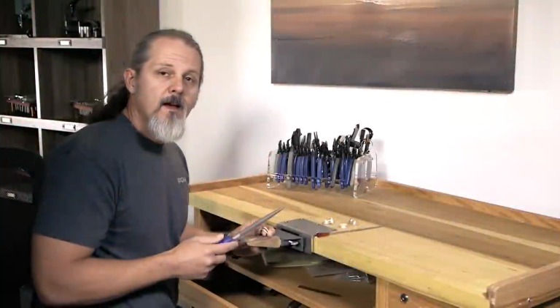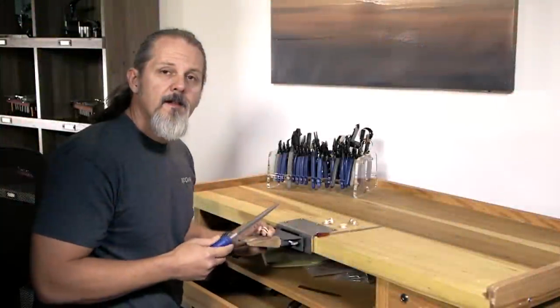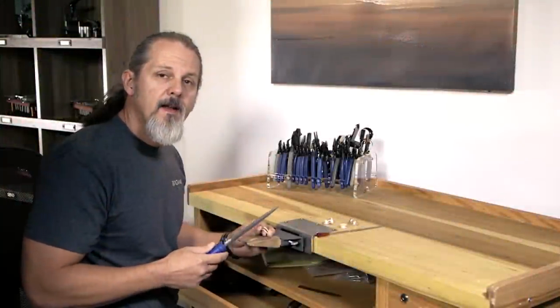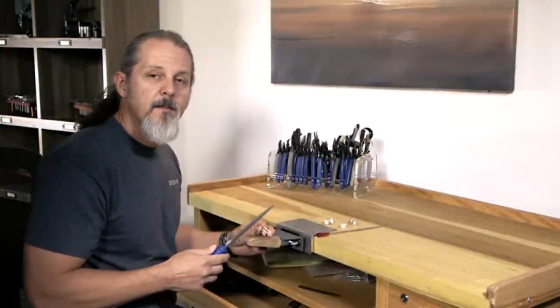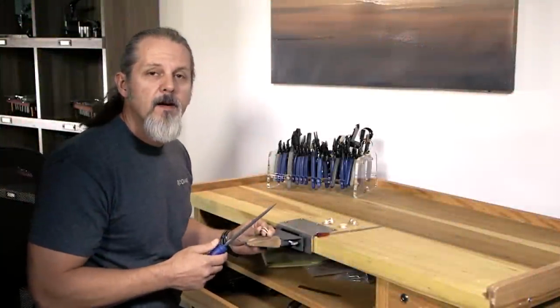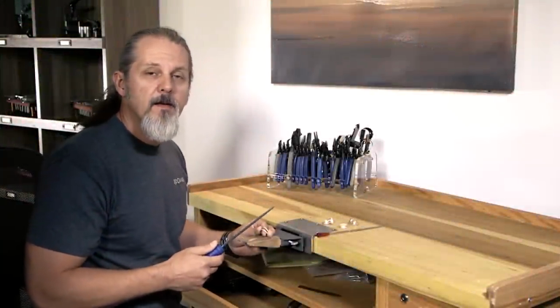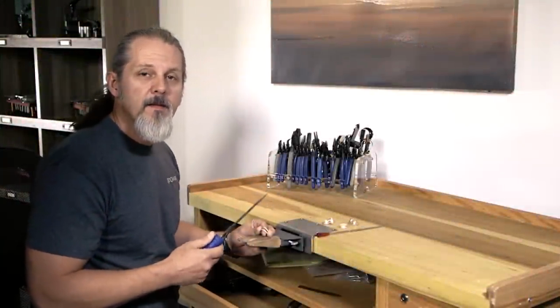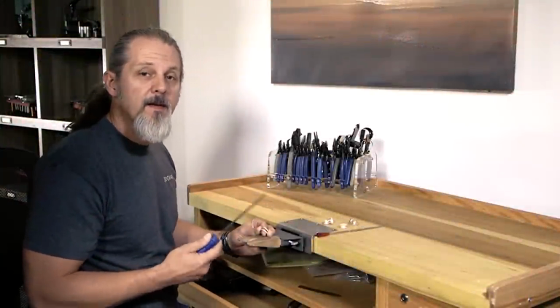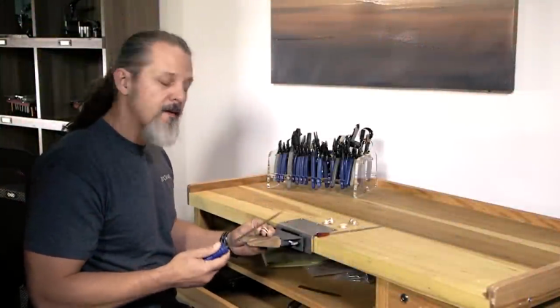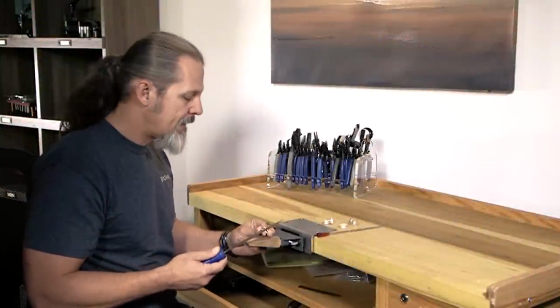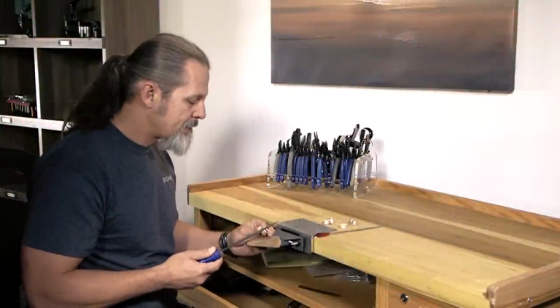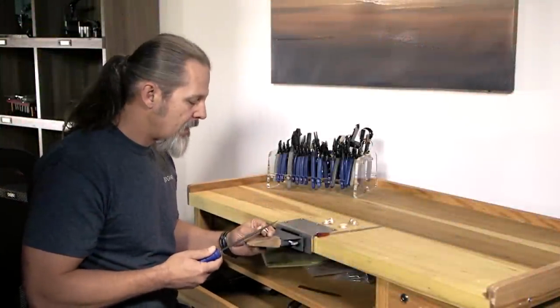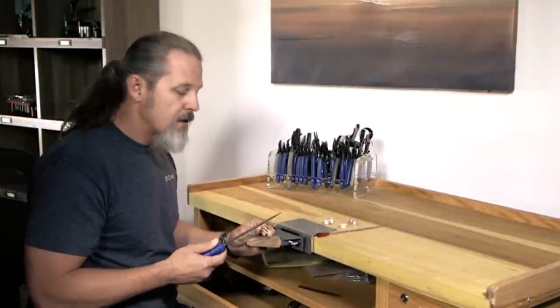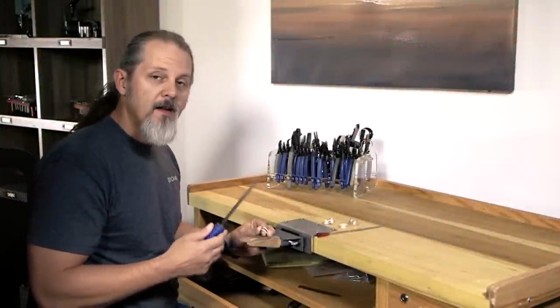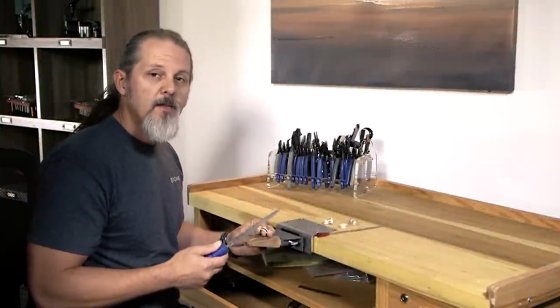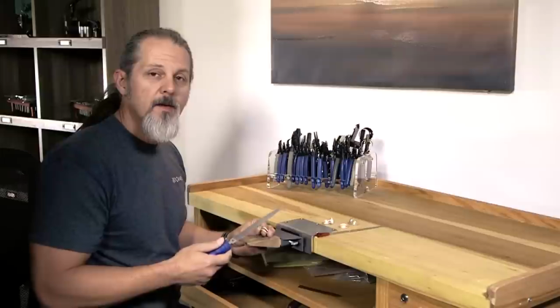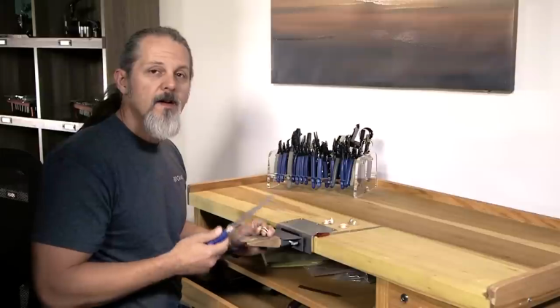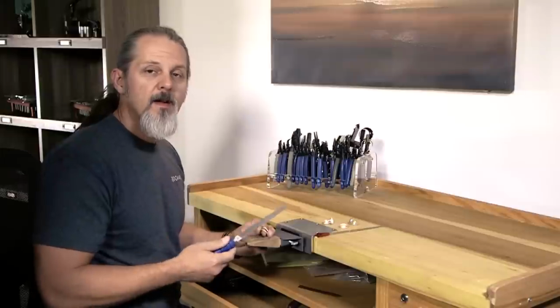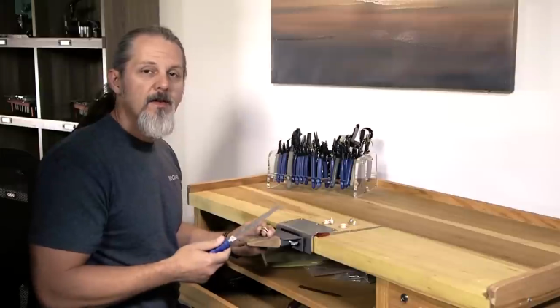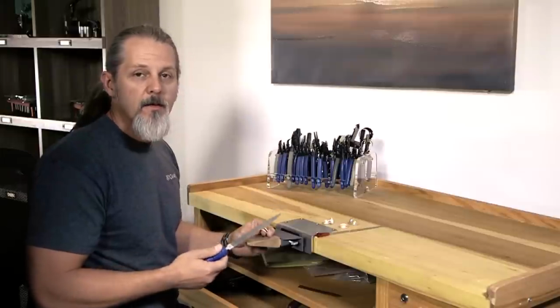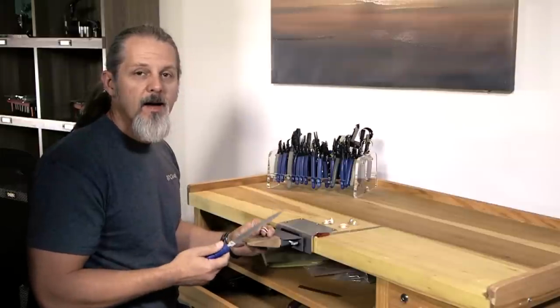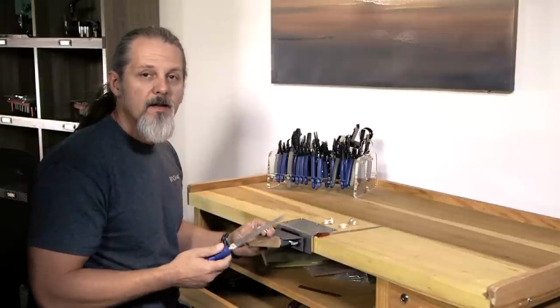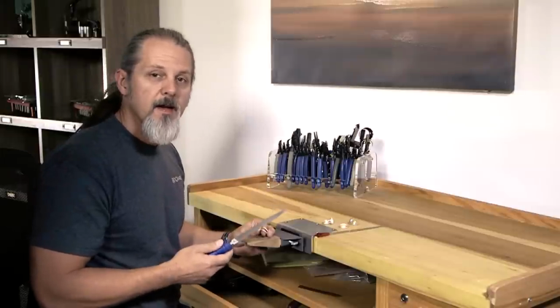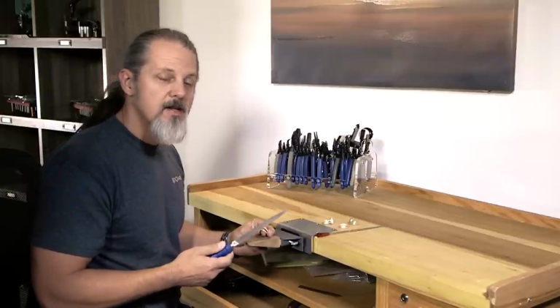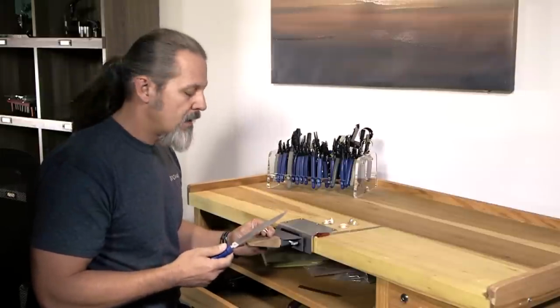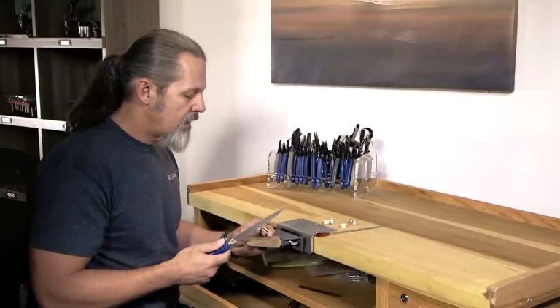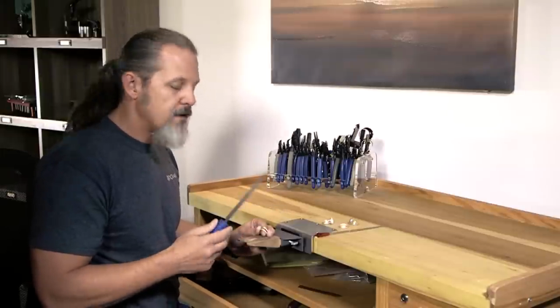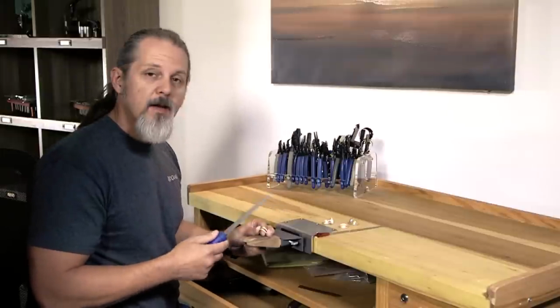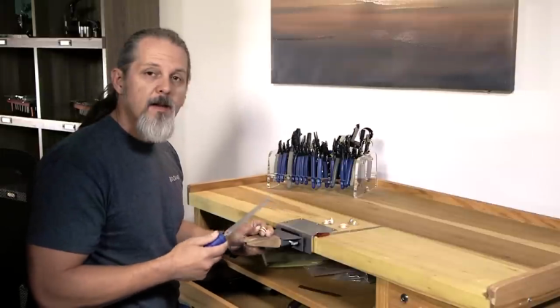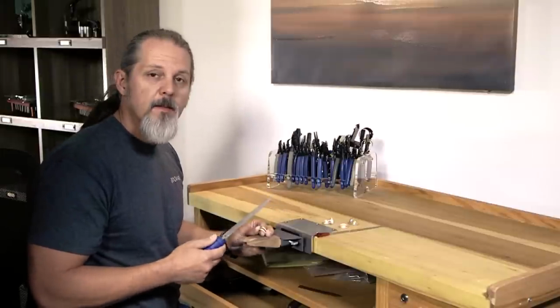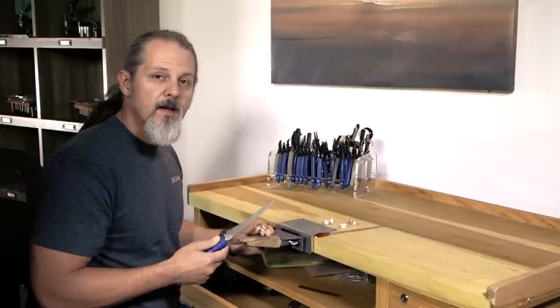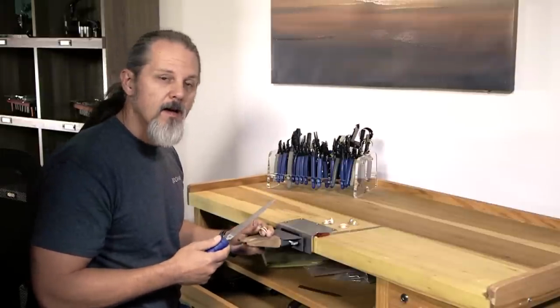Hi everybody. Mark here with some tips on filing. Filing is one of the most fundamental skills that we practice at the bench, and here are some tips that might help you get along.